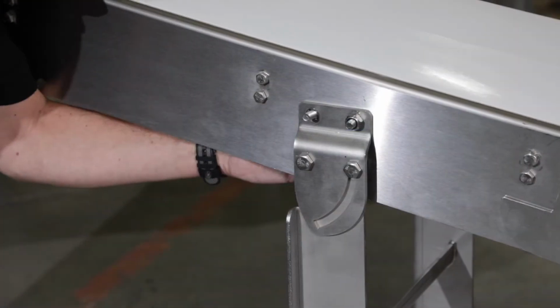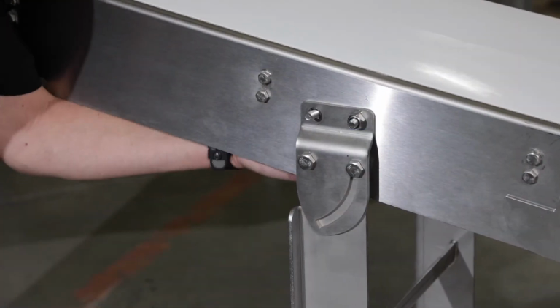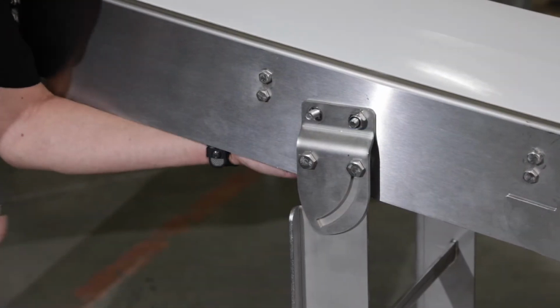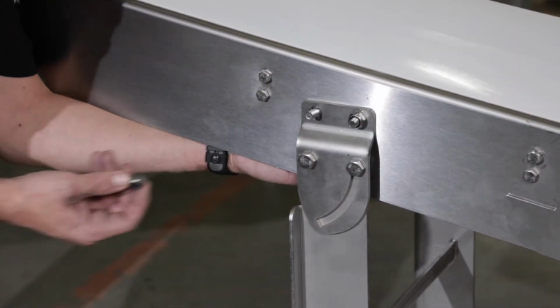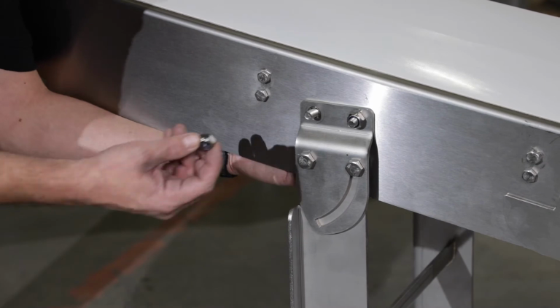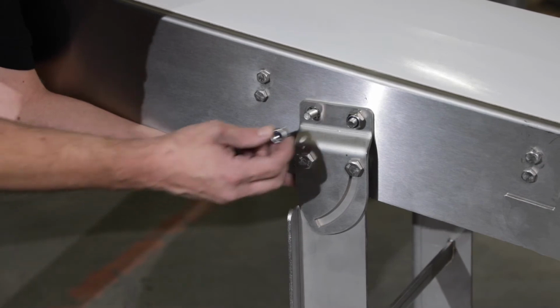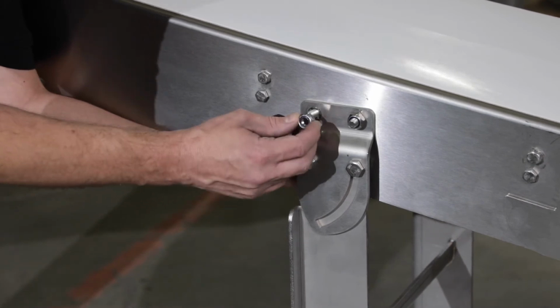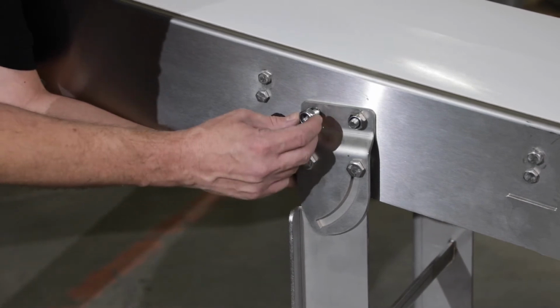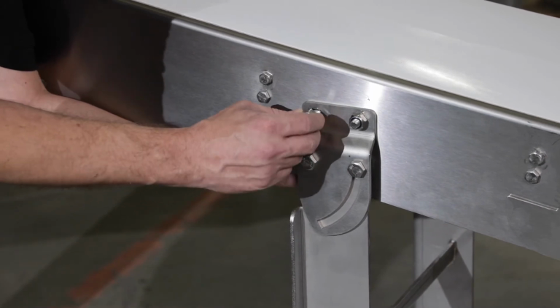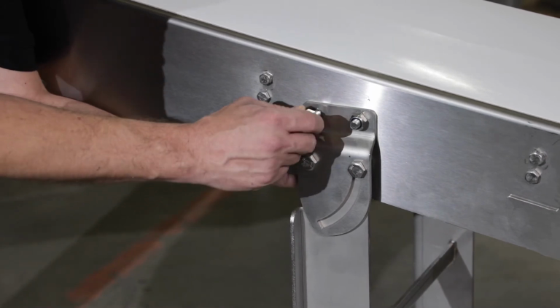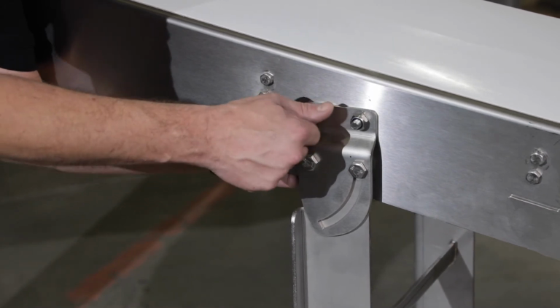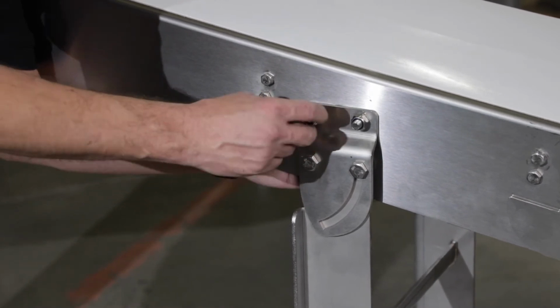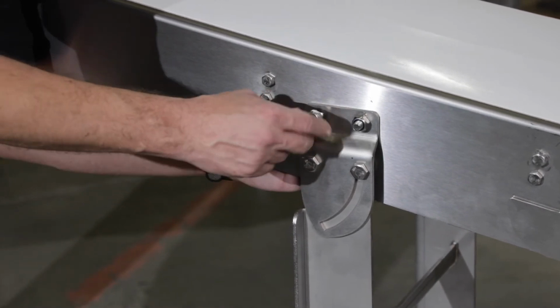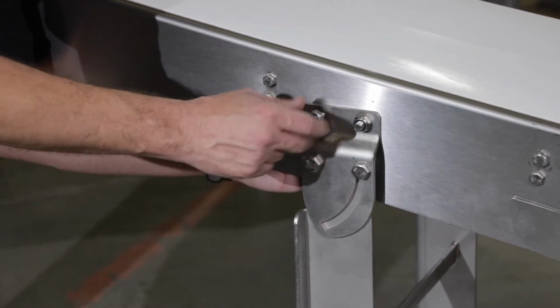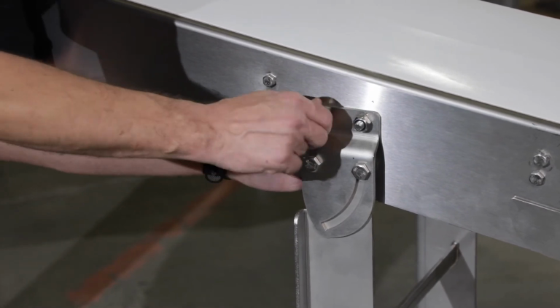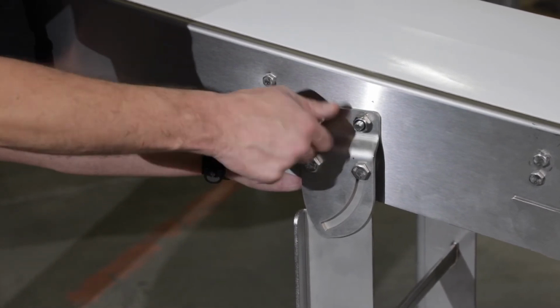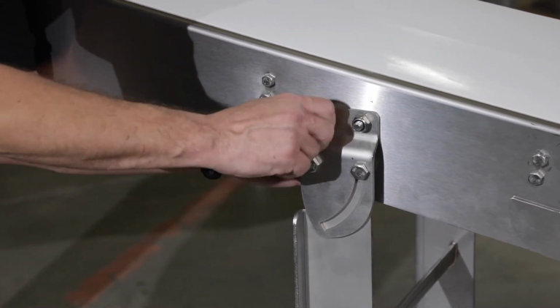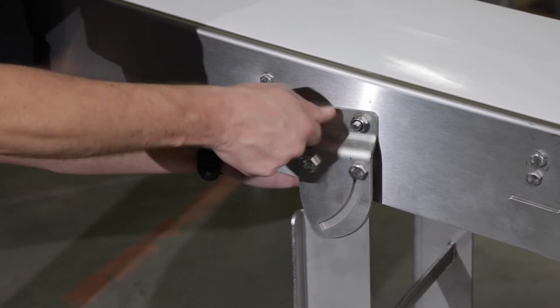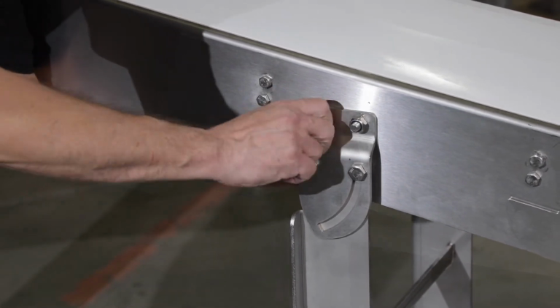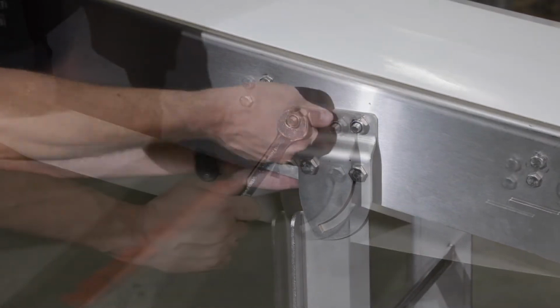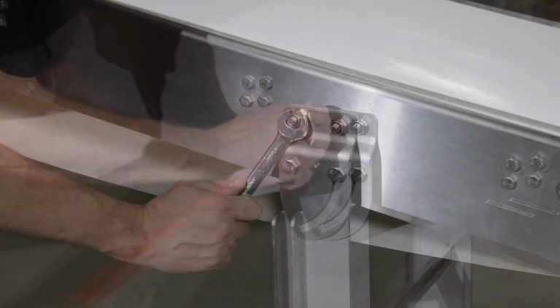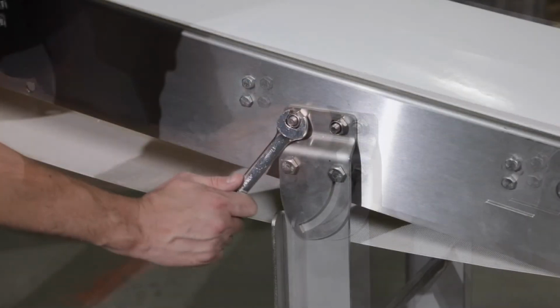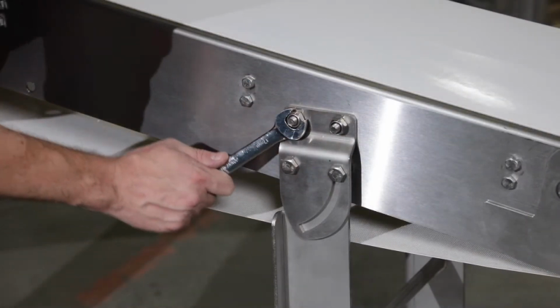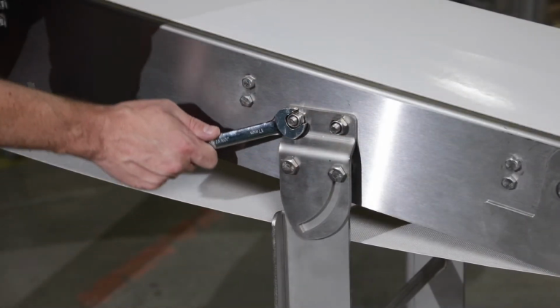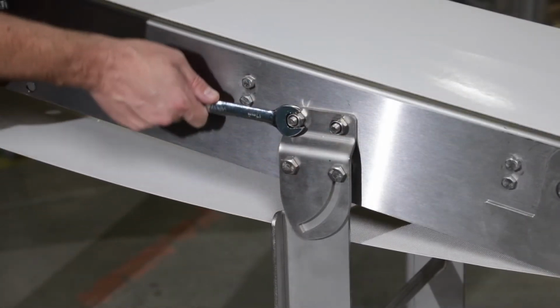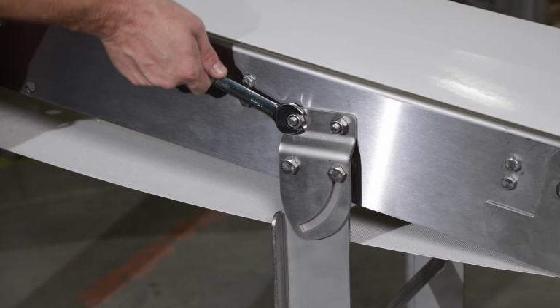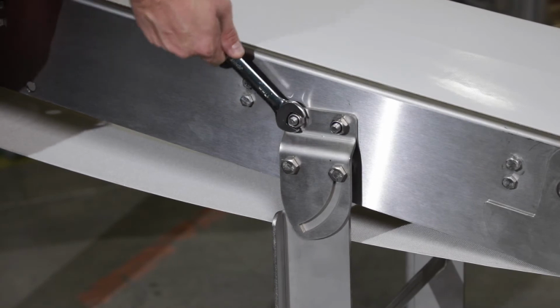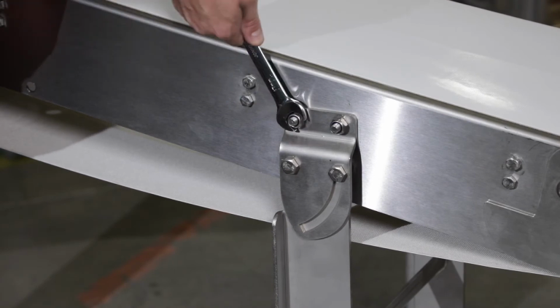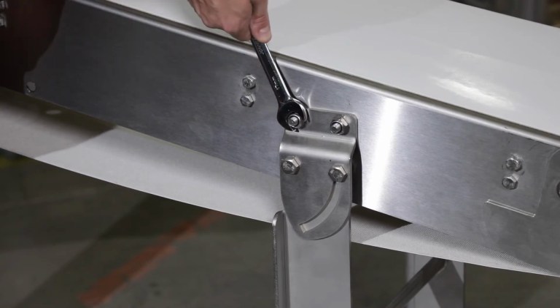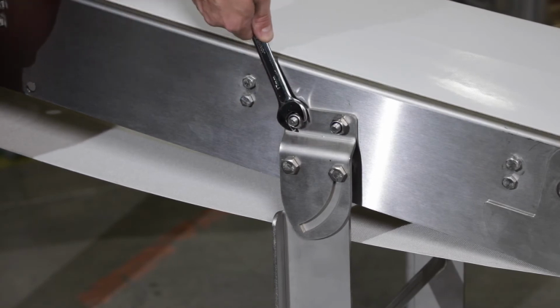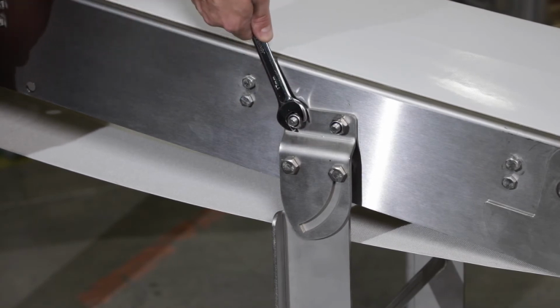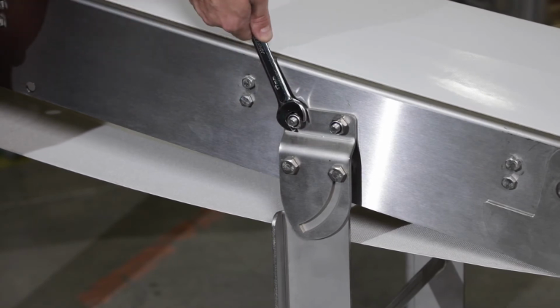First, attach your stands to the frame using bolts and hex nuts. Tighten the screws to 14 to 16 foot-pounds.